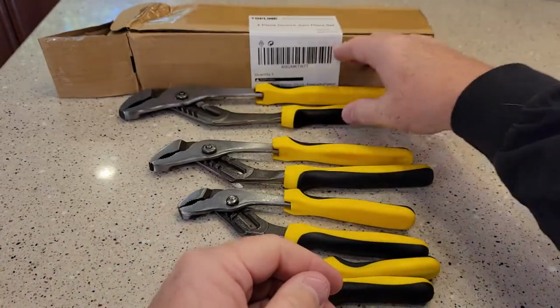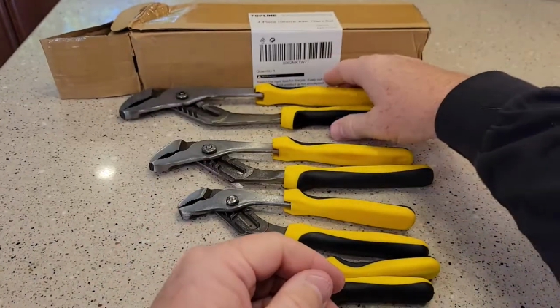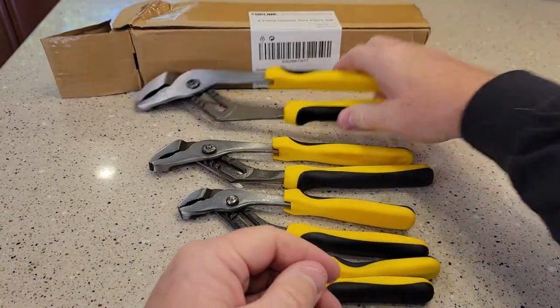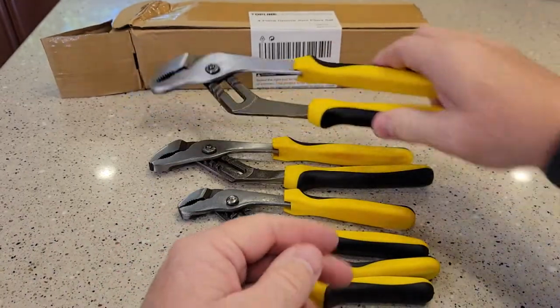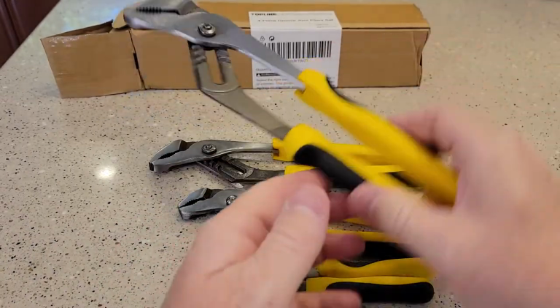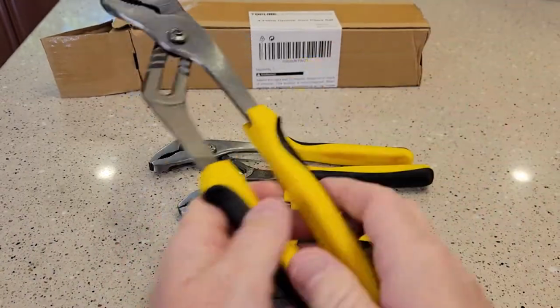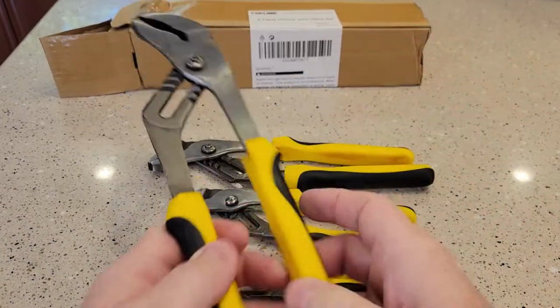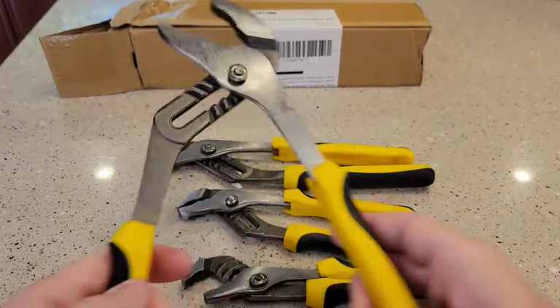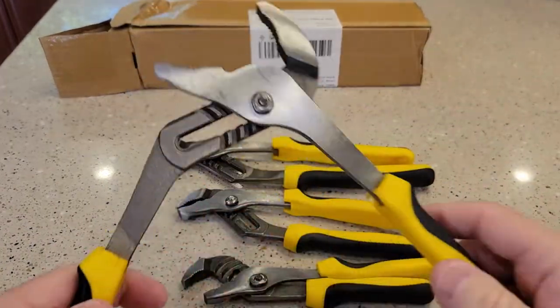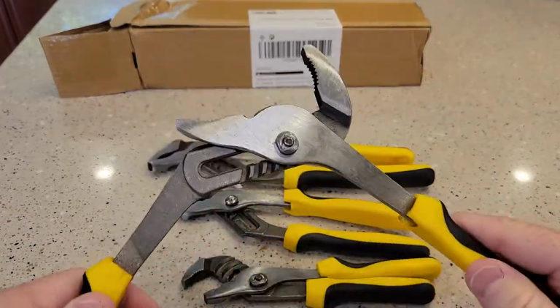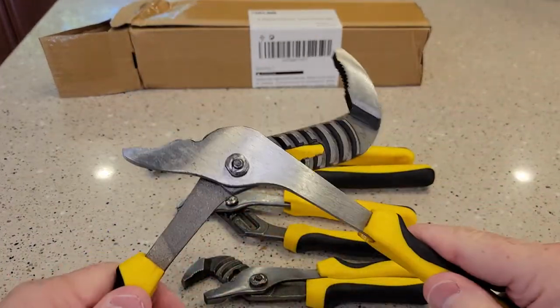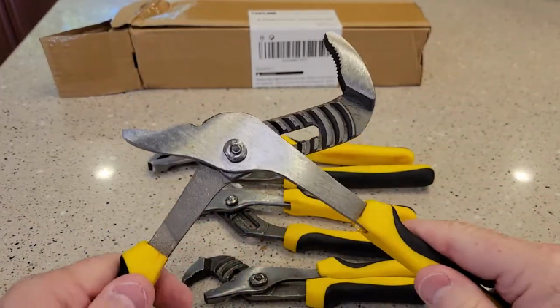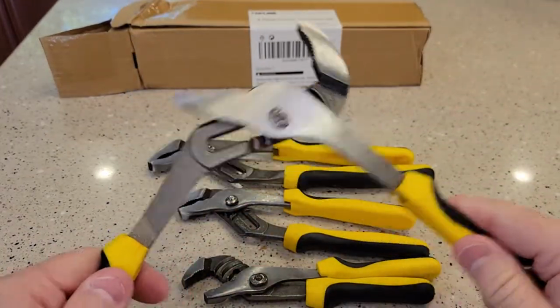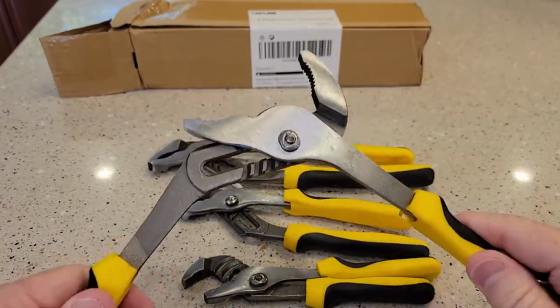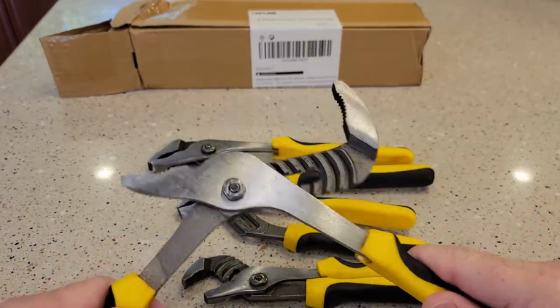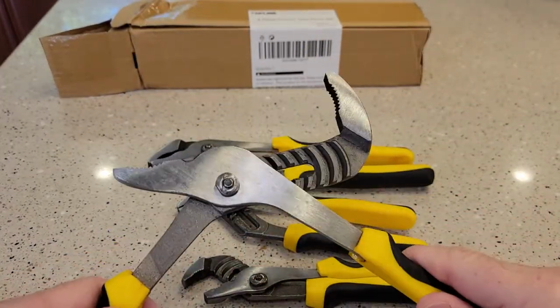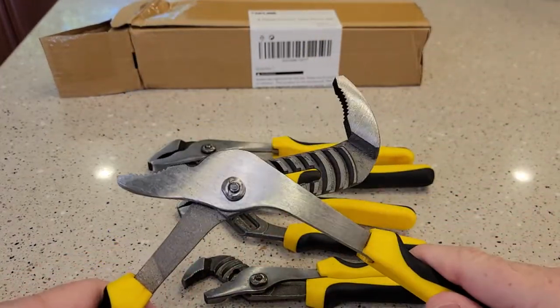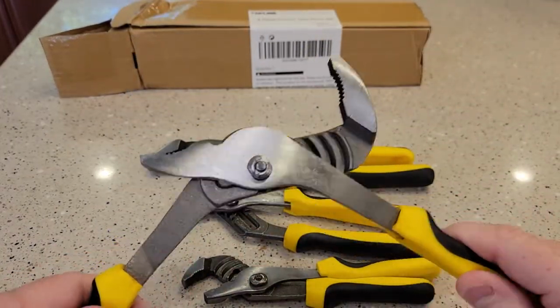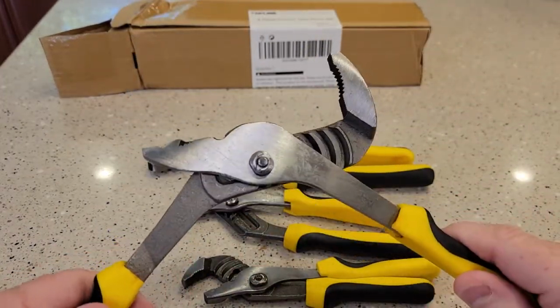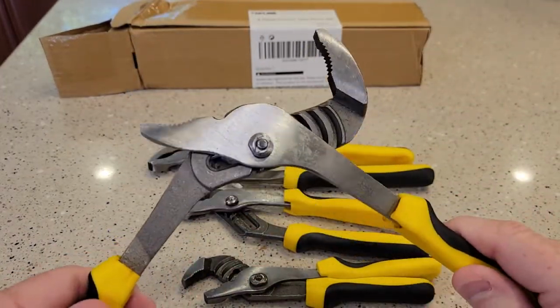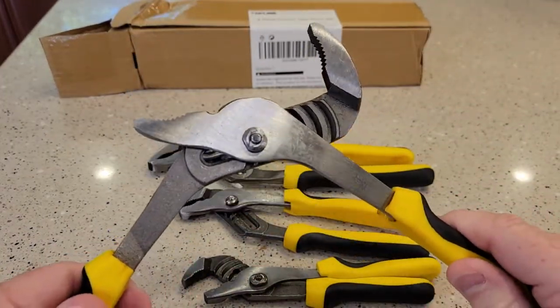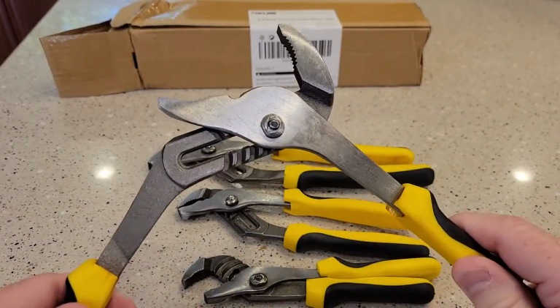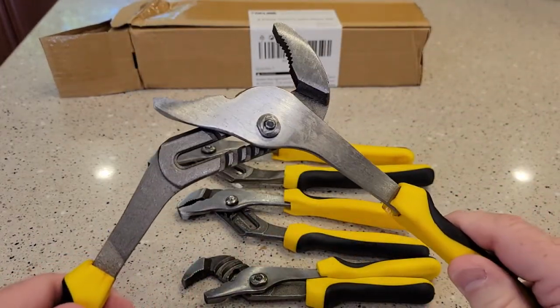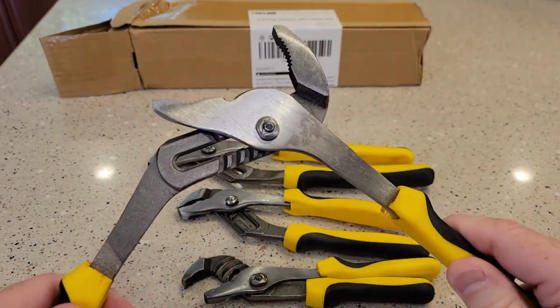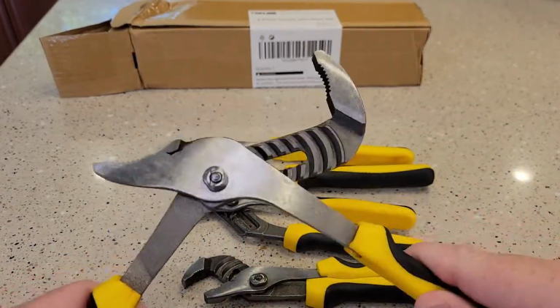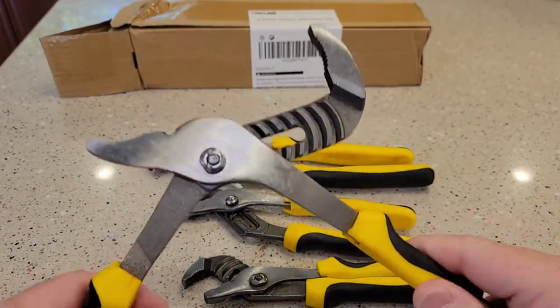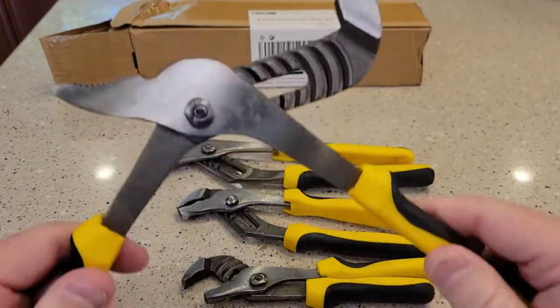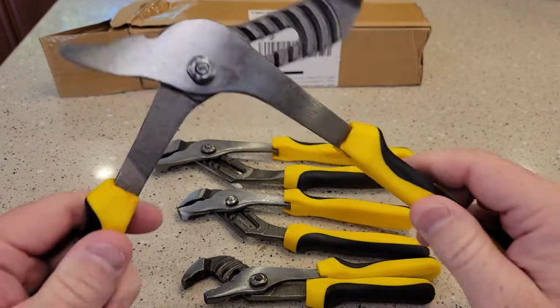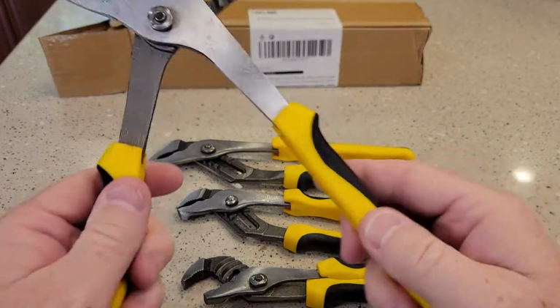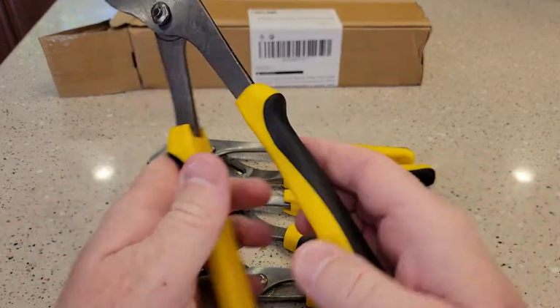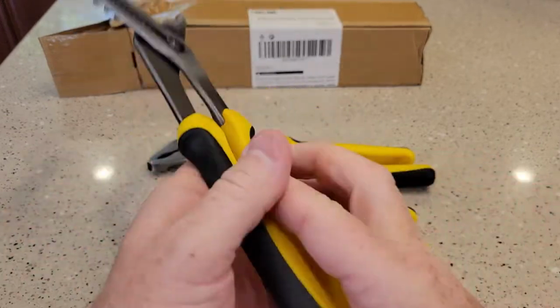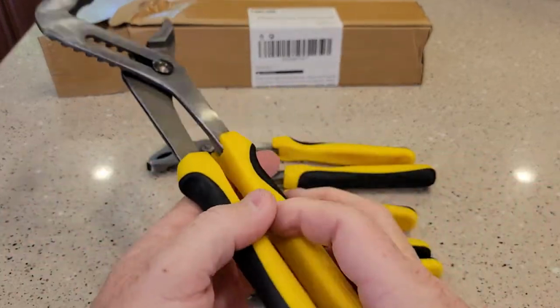And then this is the big one. It feels pretty good.